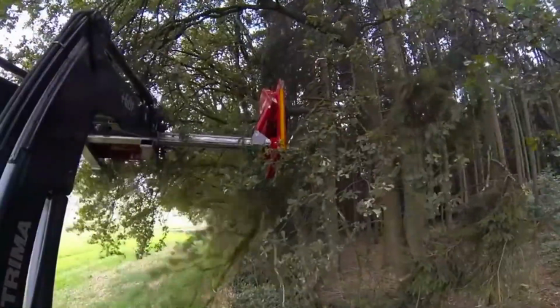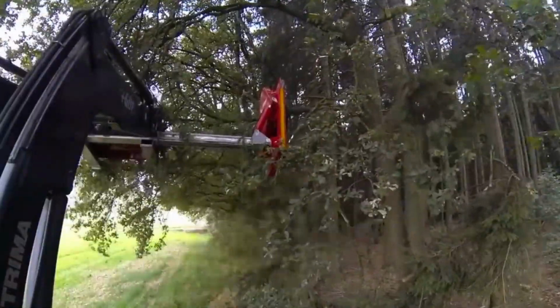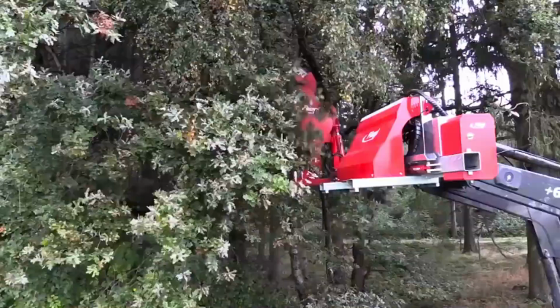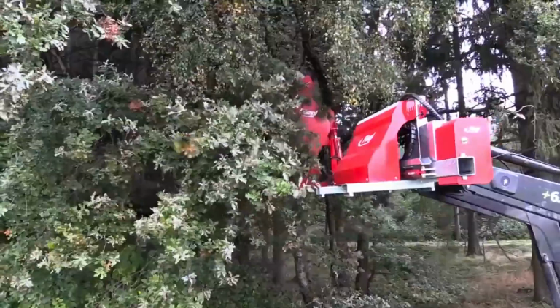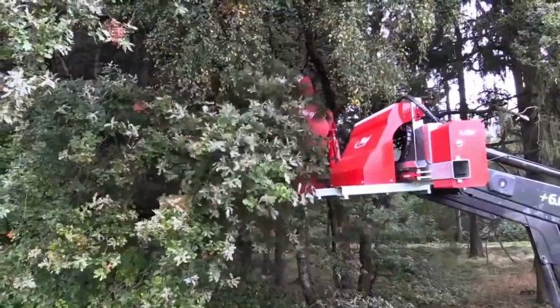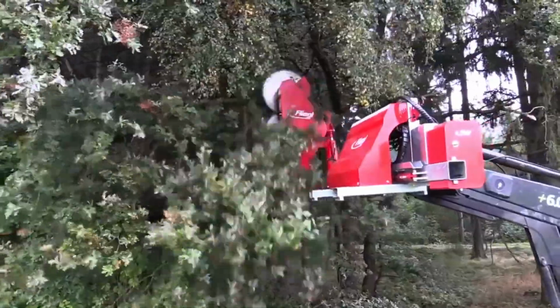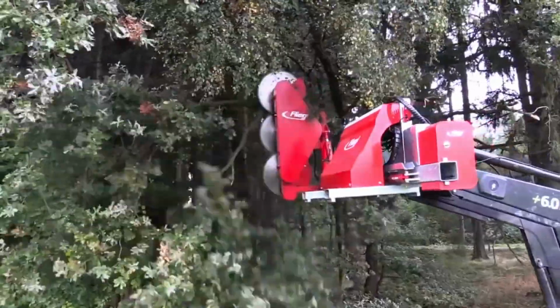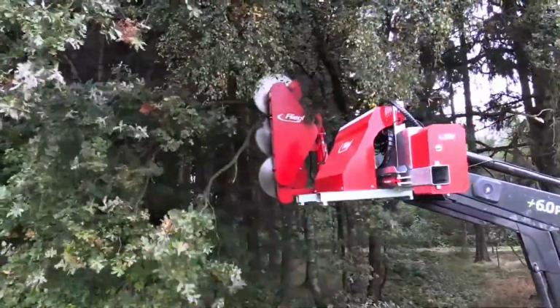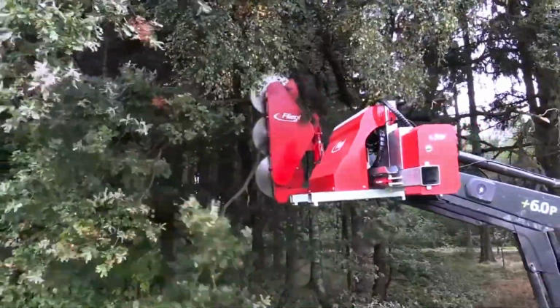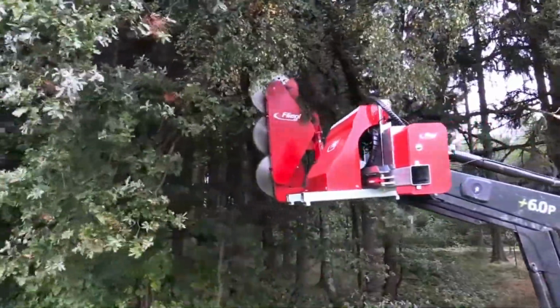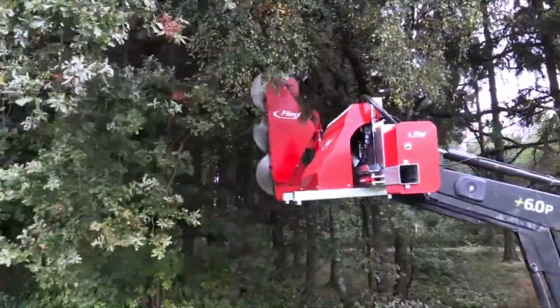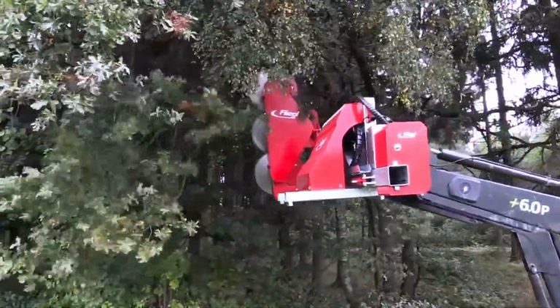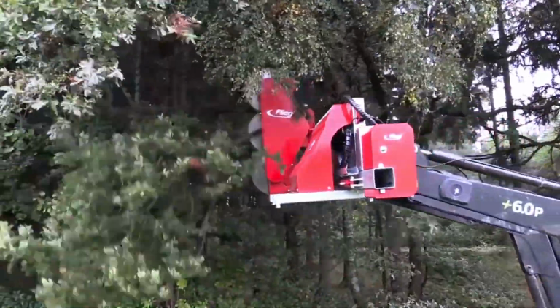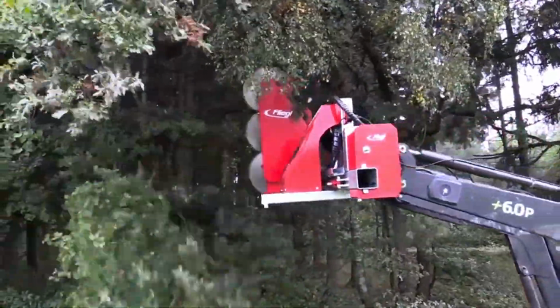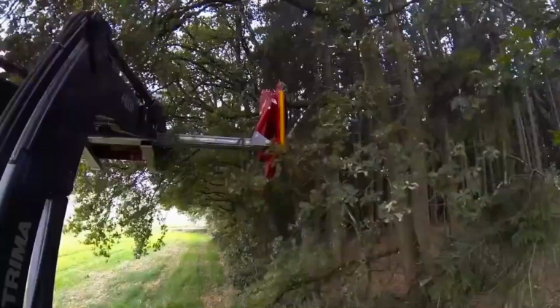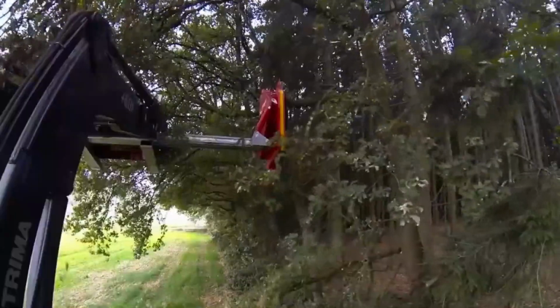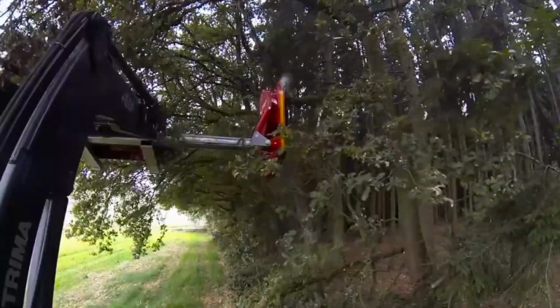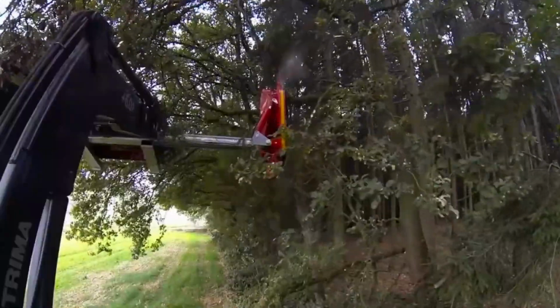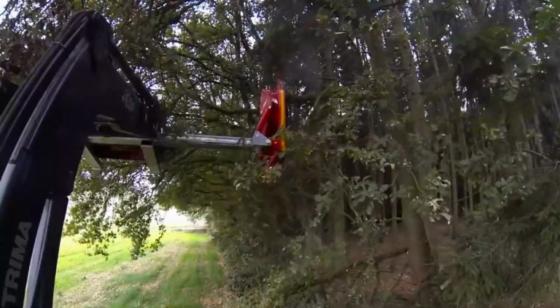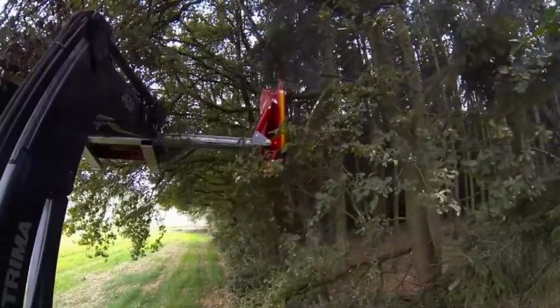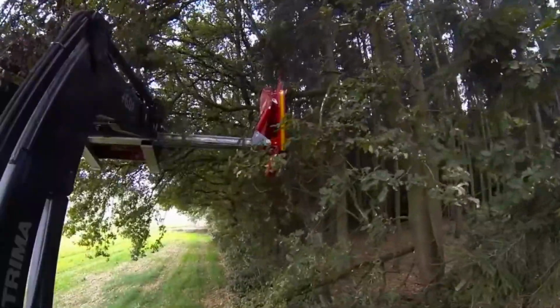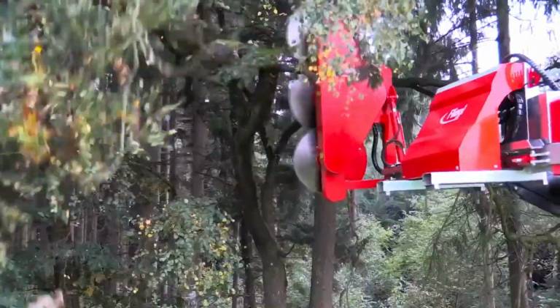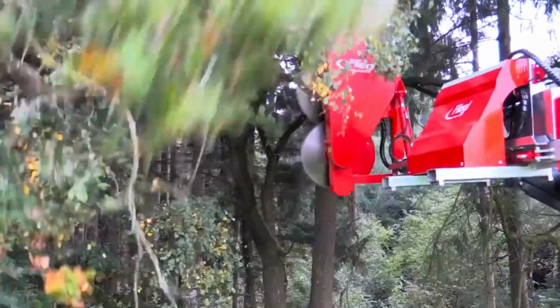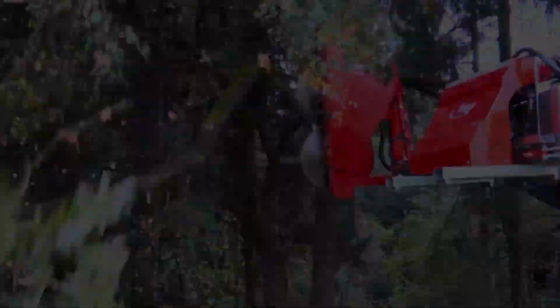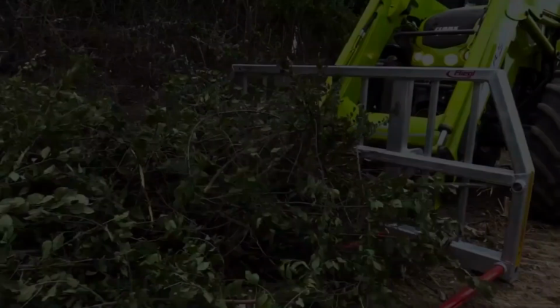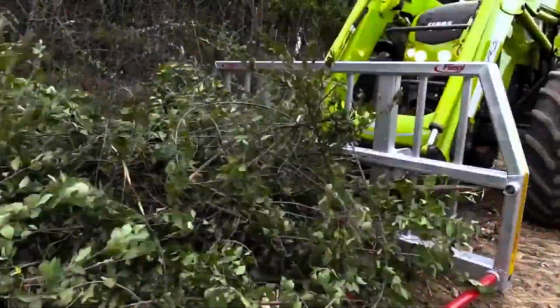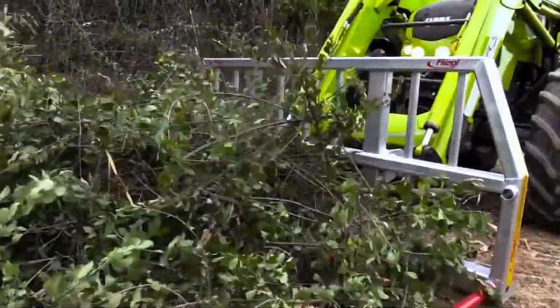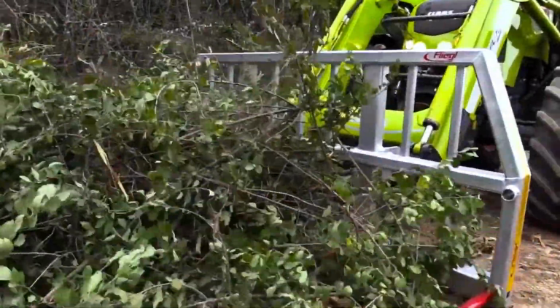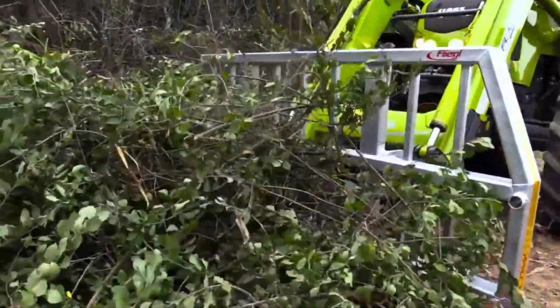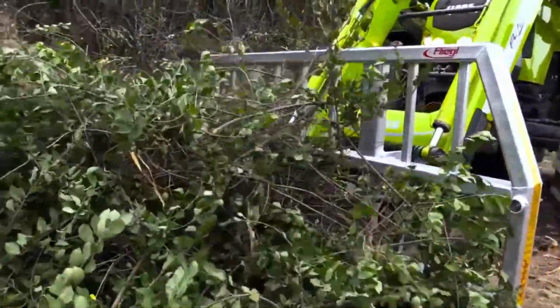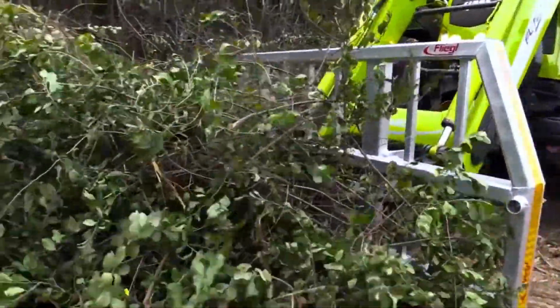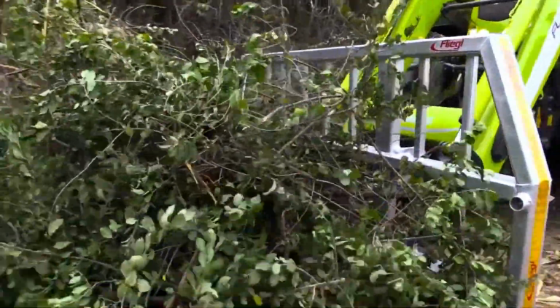It has safety features built in to keep the operator safe while they're working. This innovative tool was likely shown off as a new and exciting product at the Agritechnica trade fair.